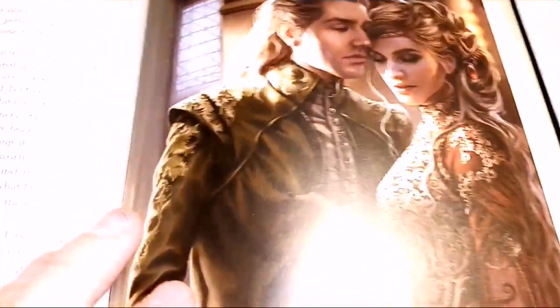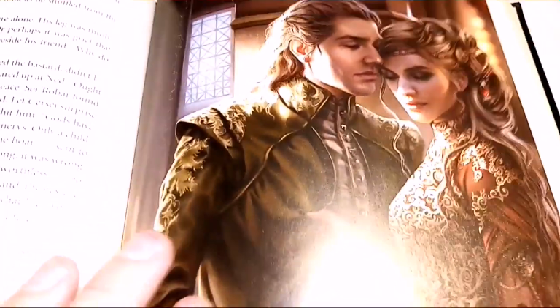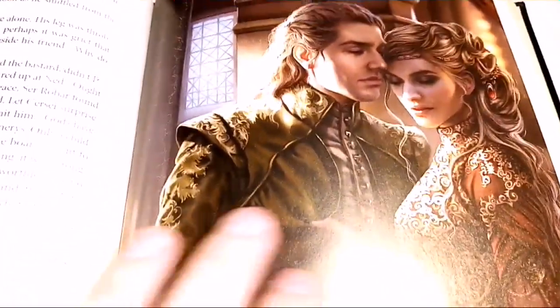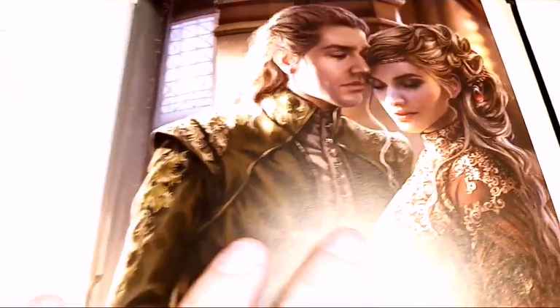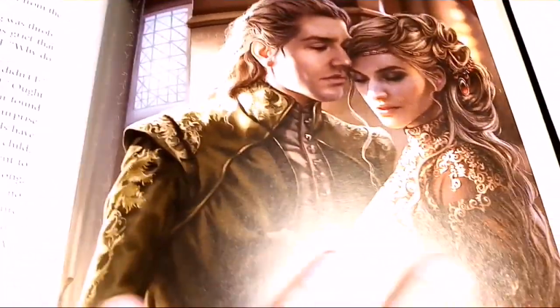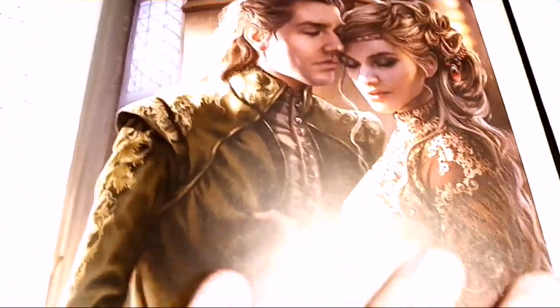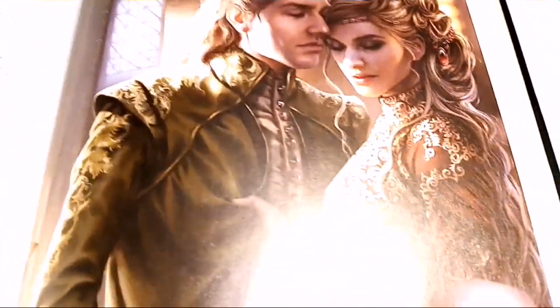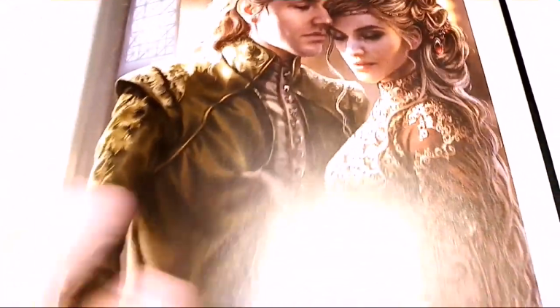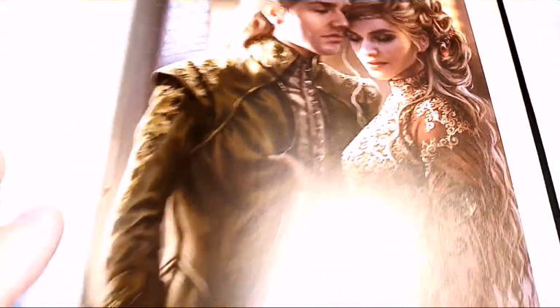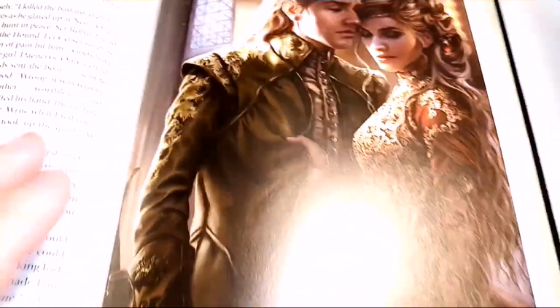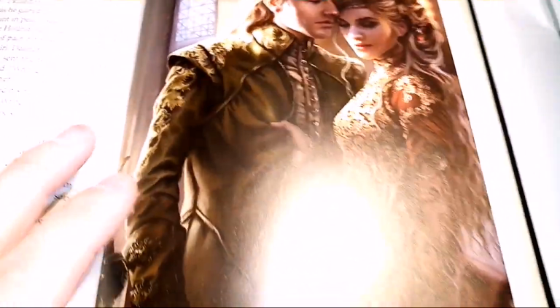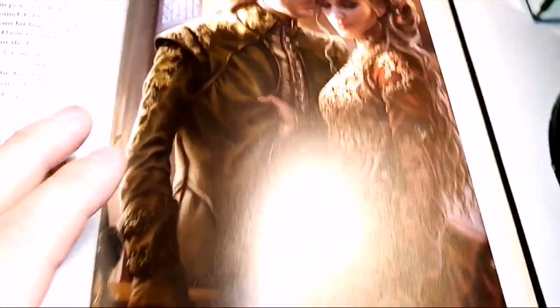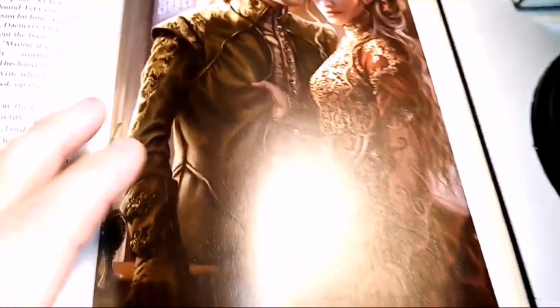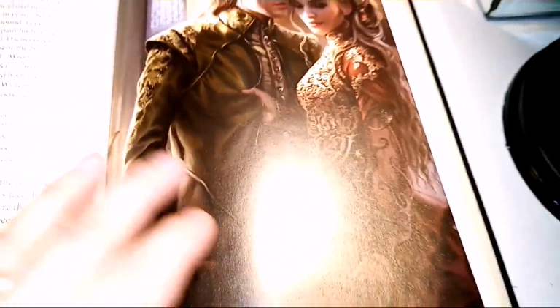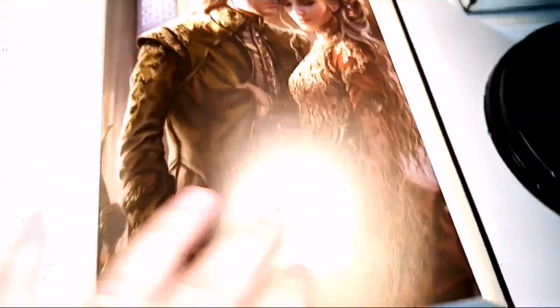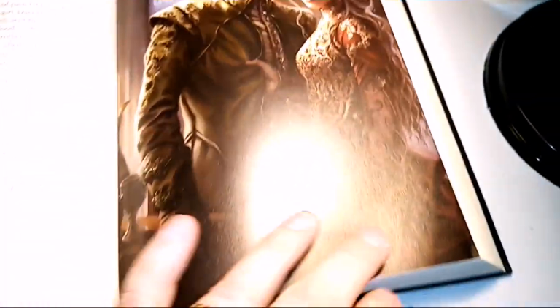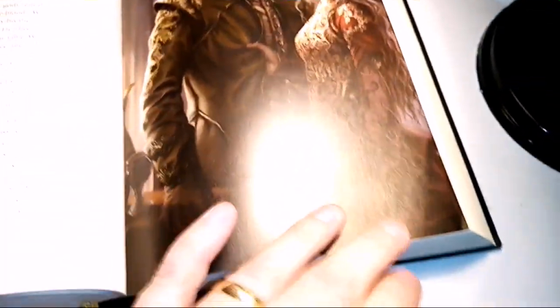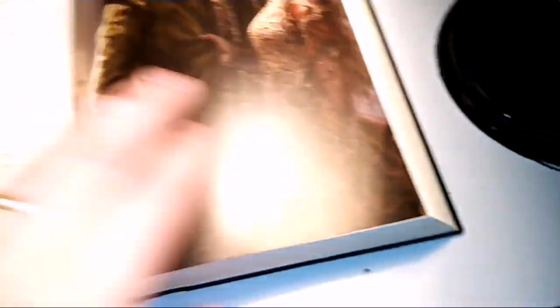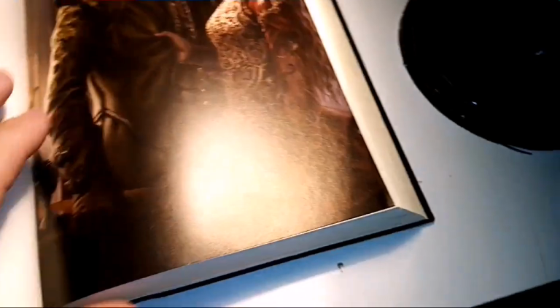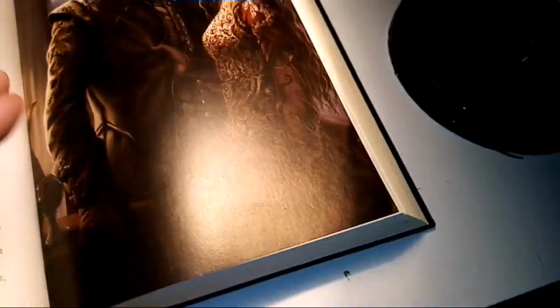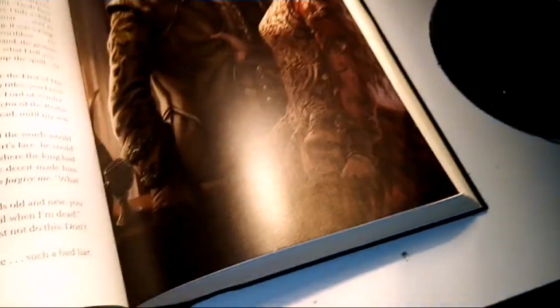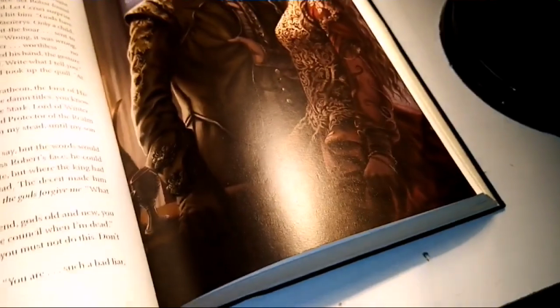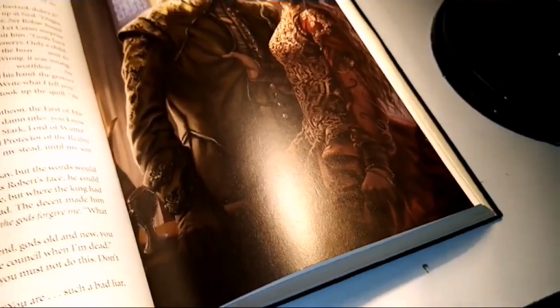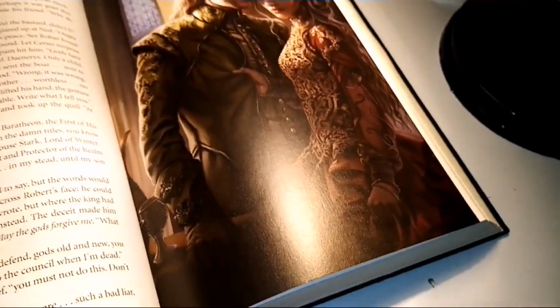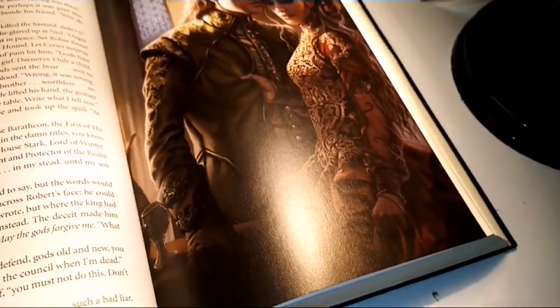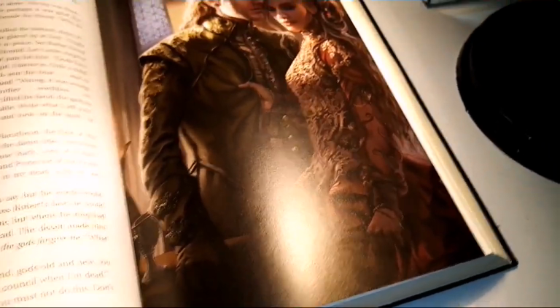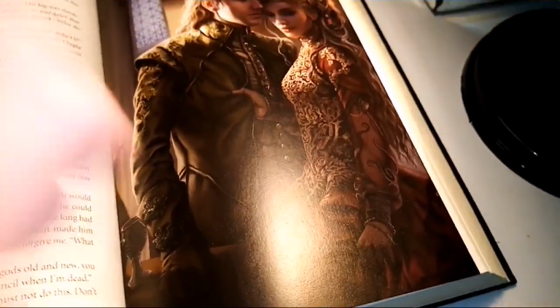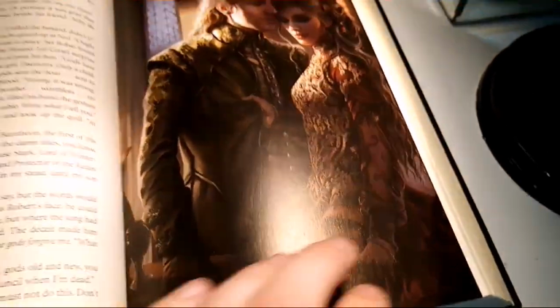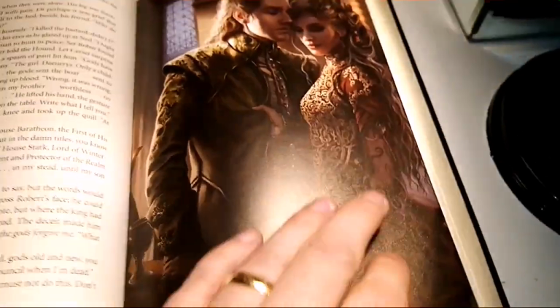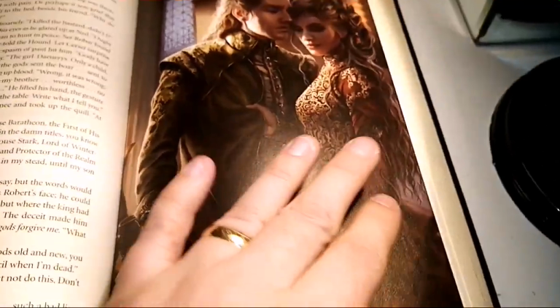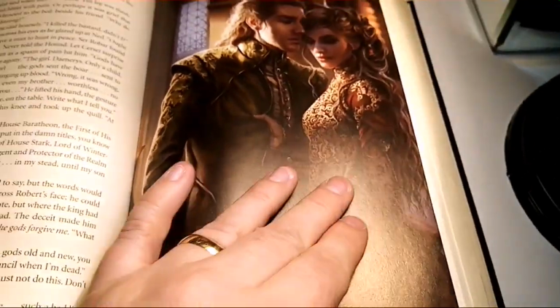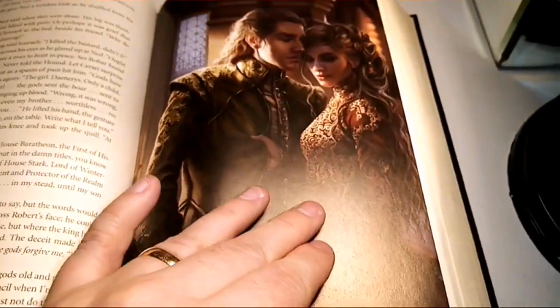Twins in love — just look at the work on this art.